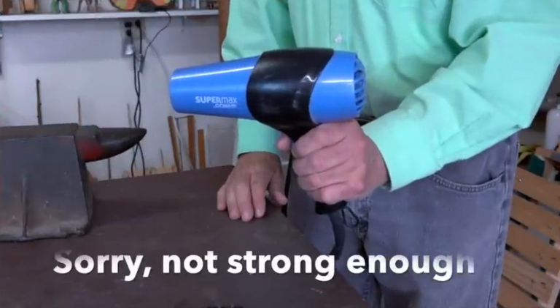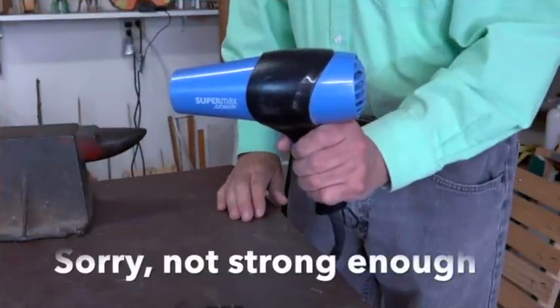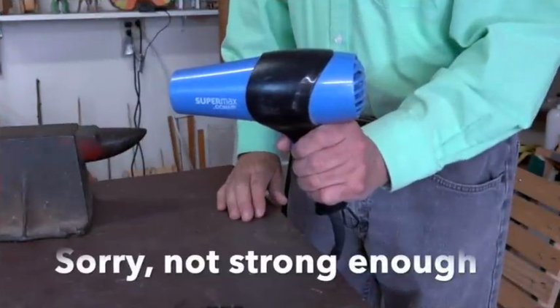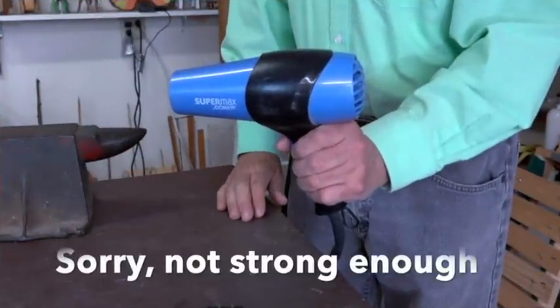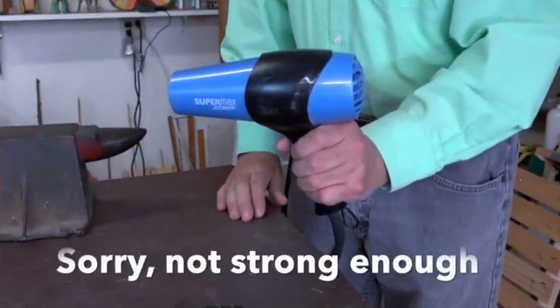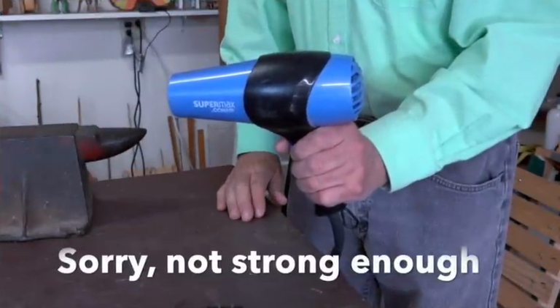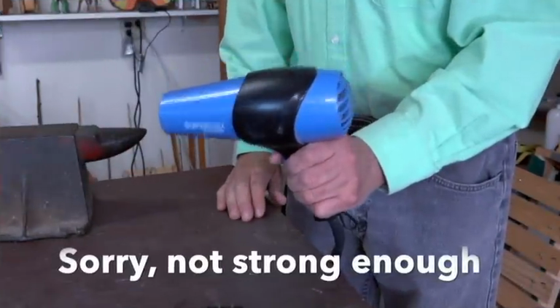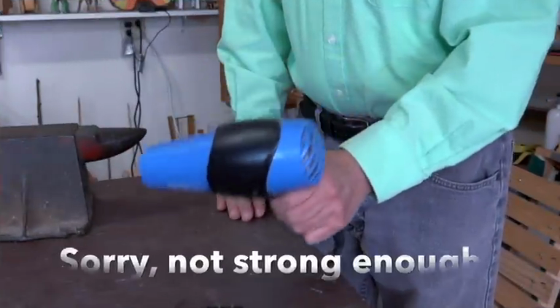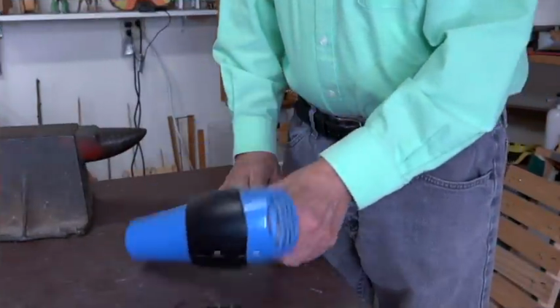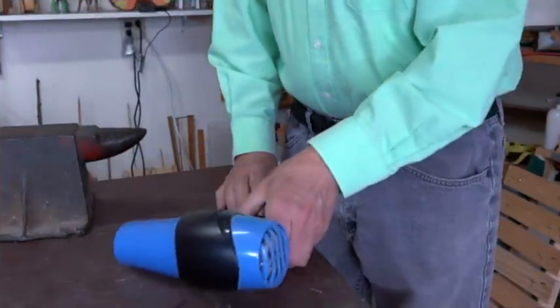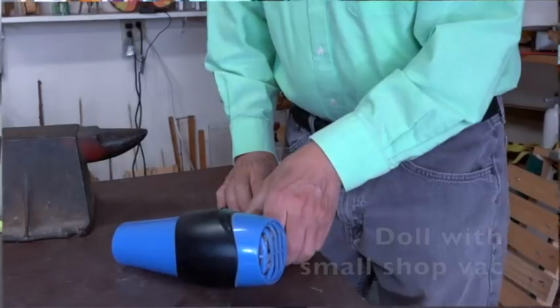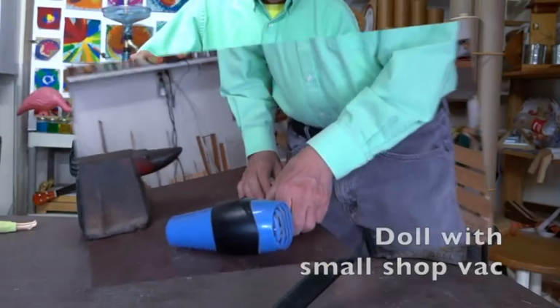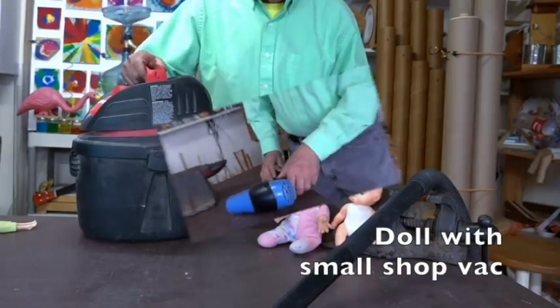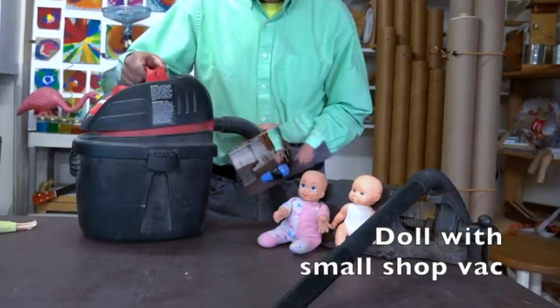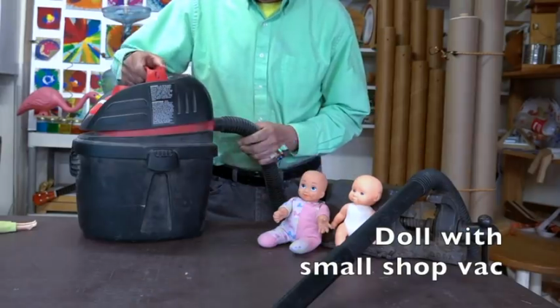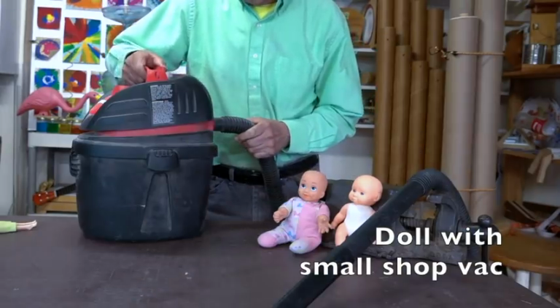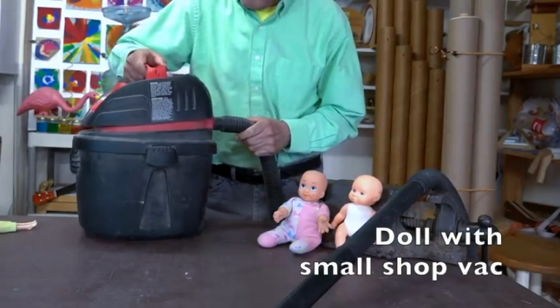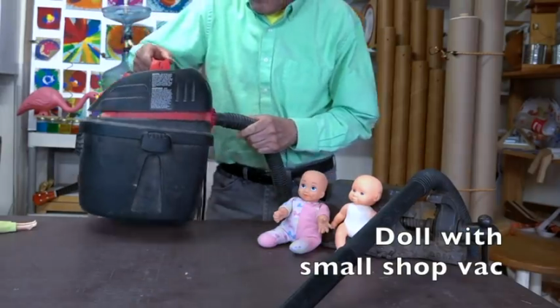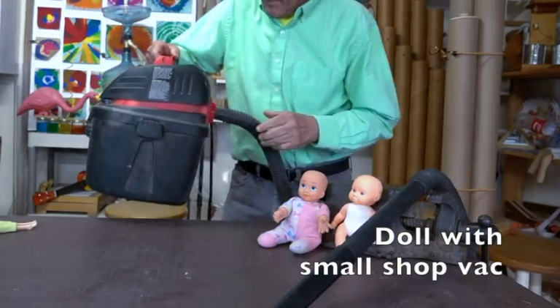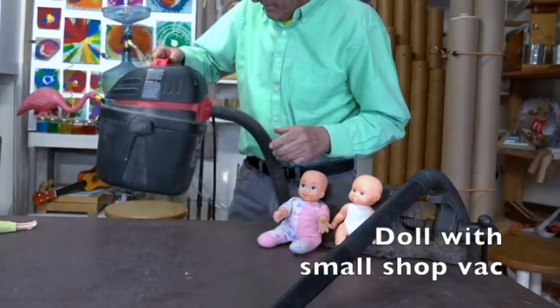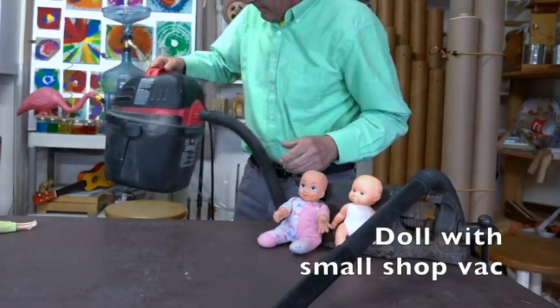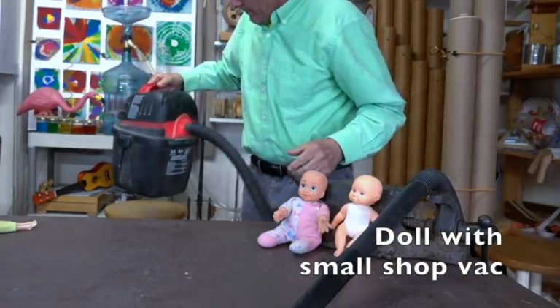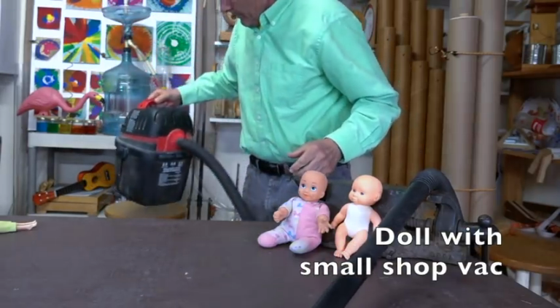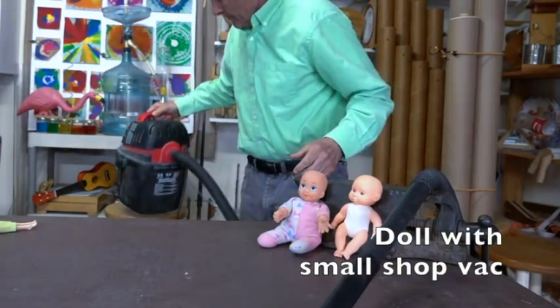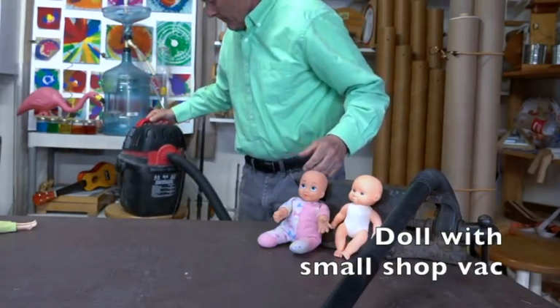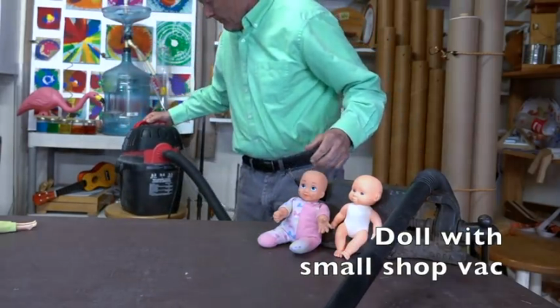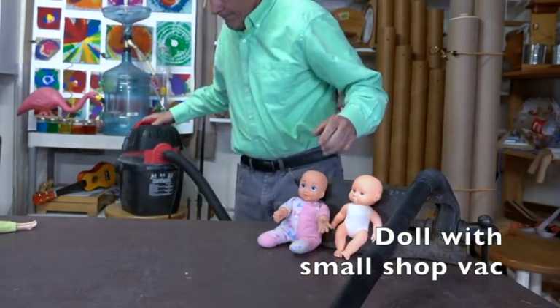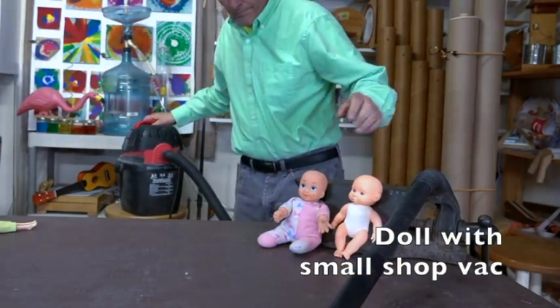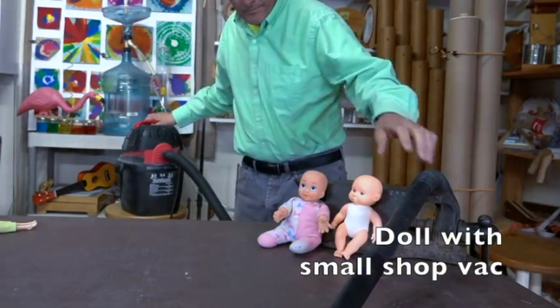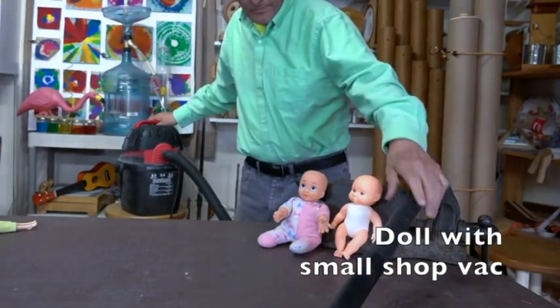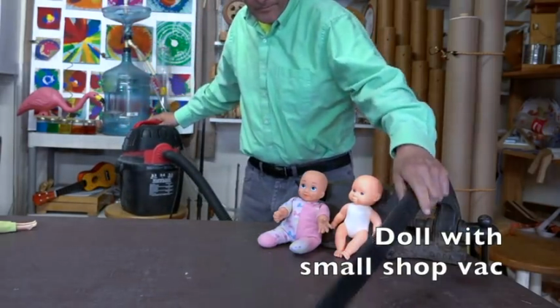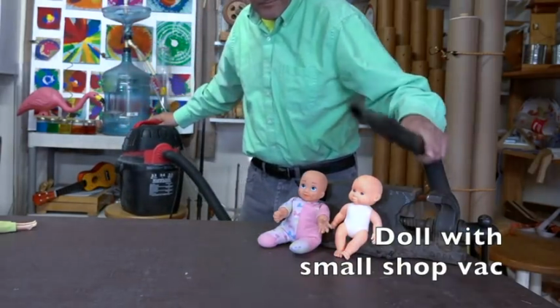I found hair dryers just aren't strong enough, but this small shop vac is able to lift a few of the lighter dolls.